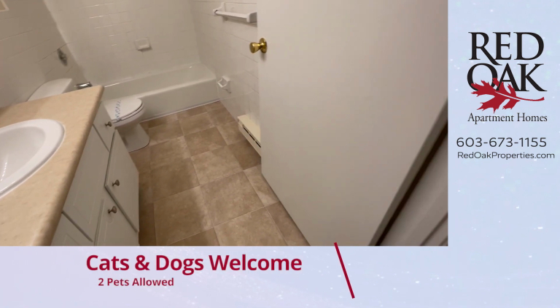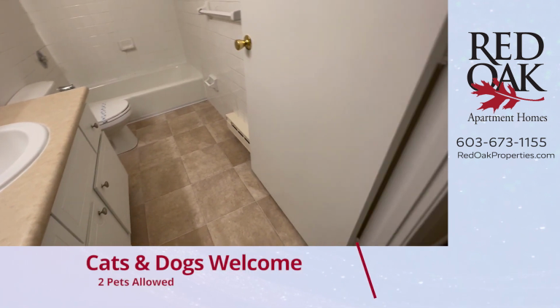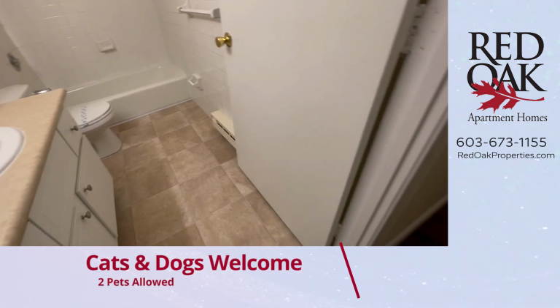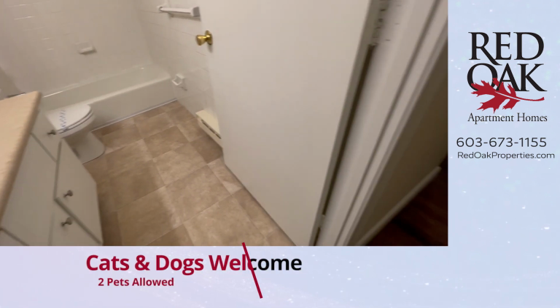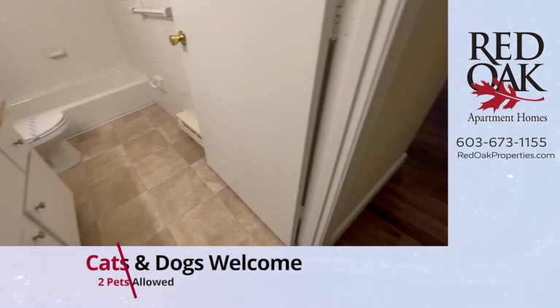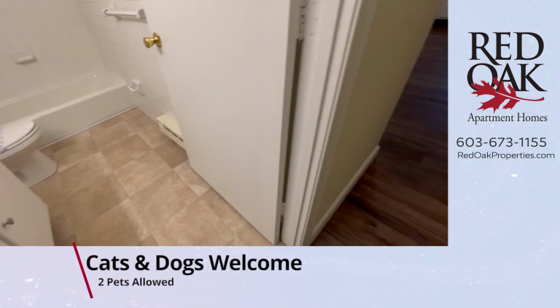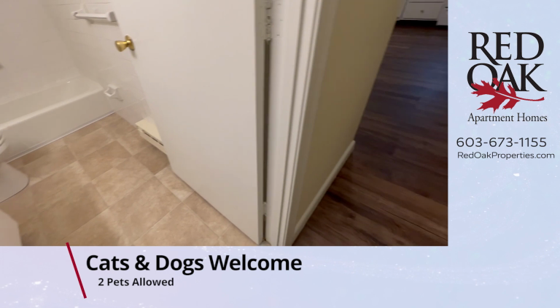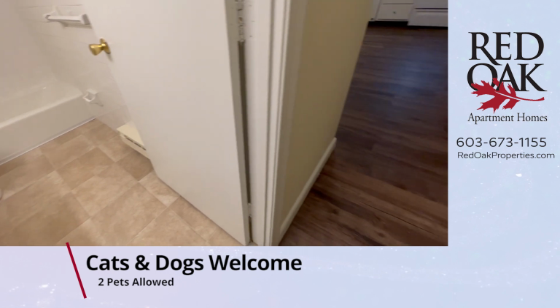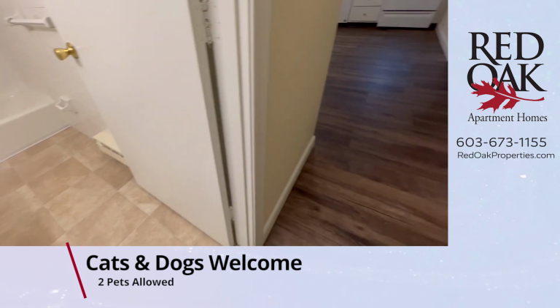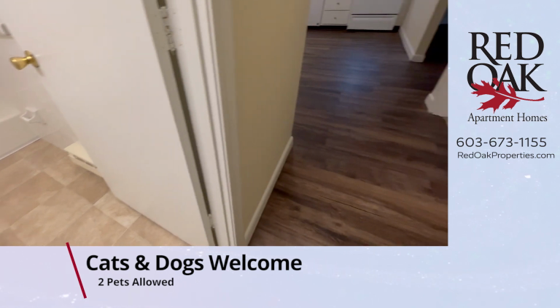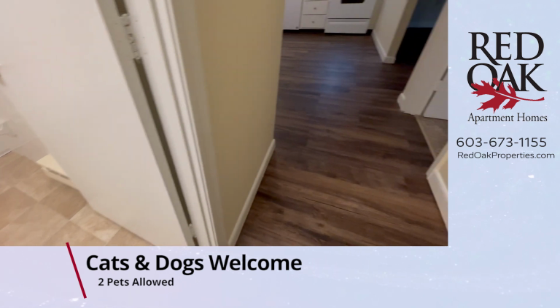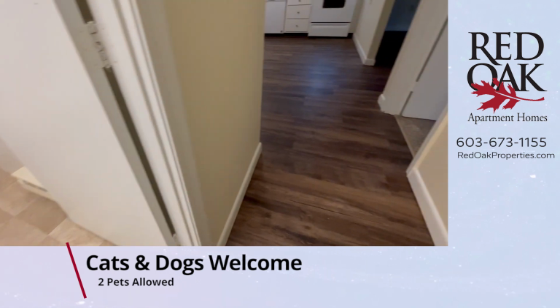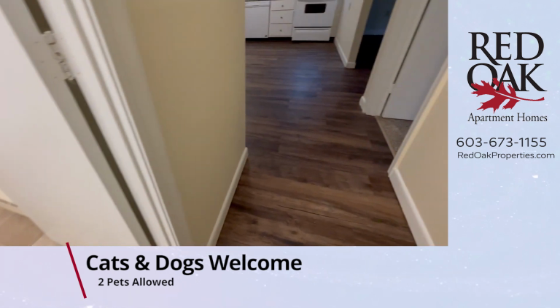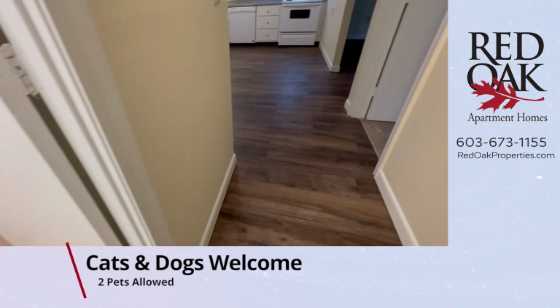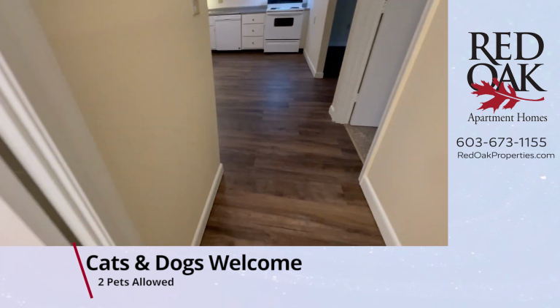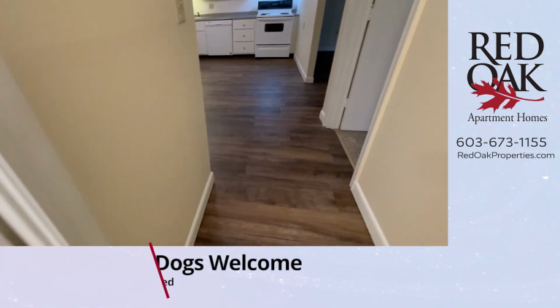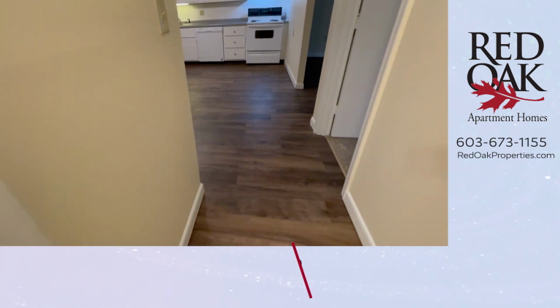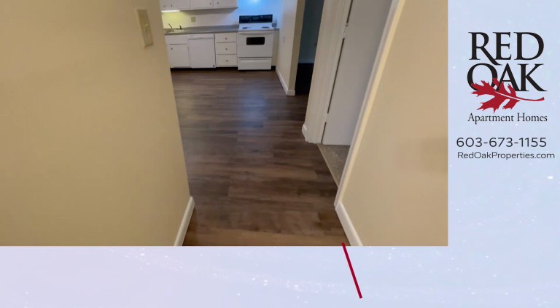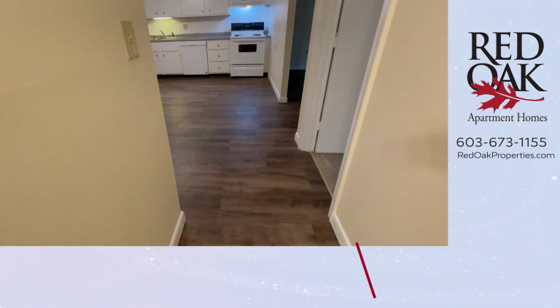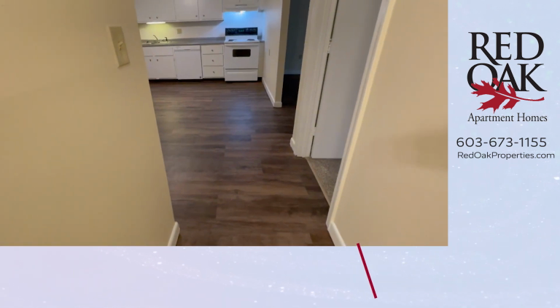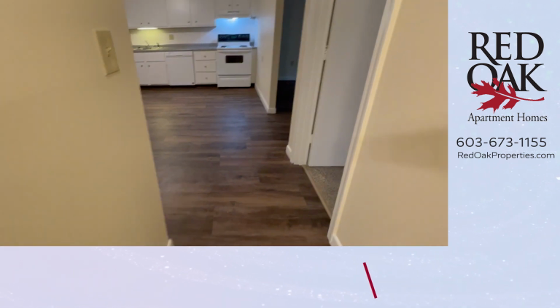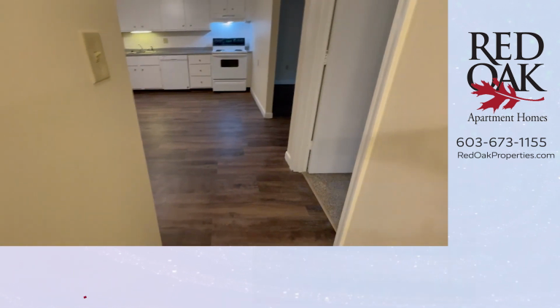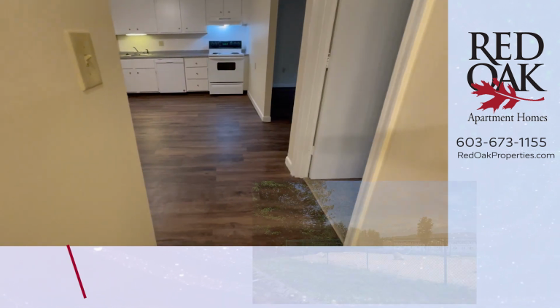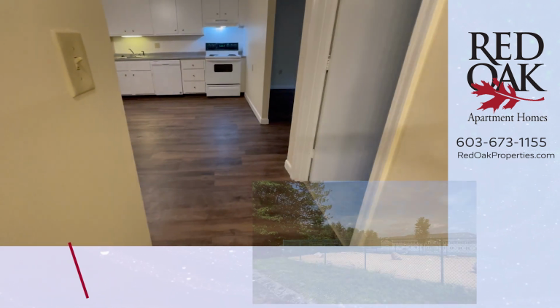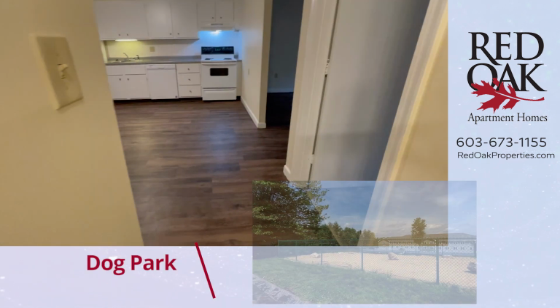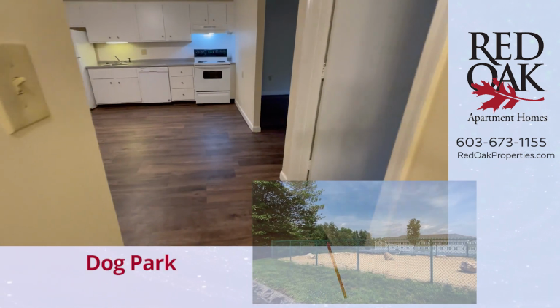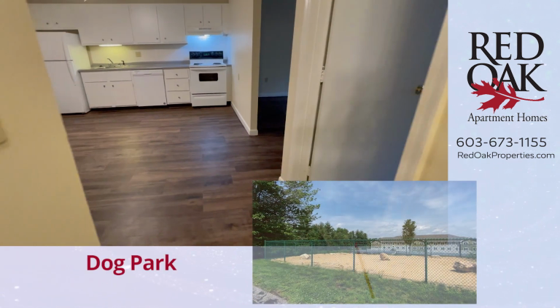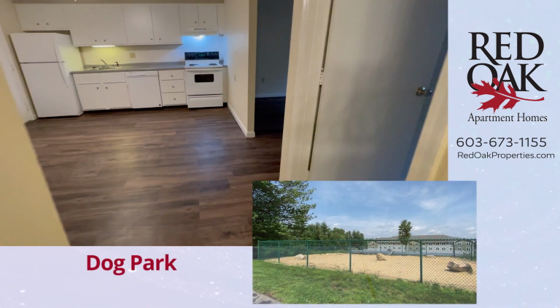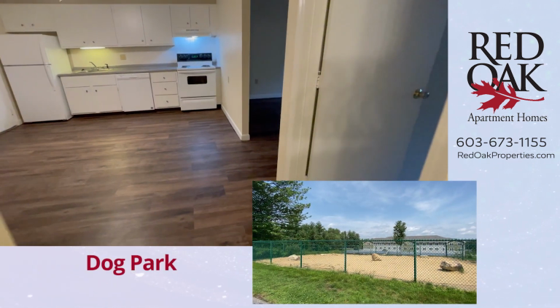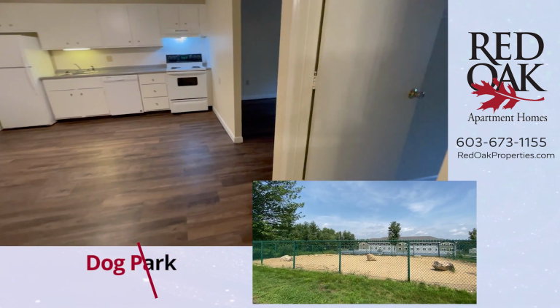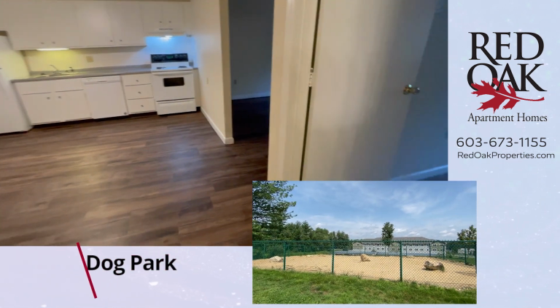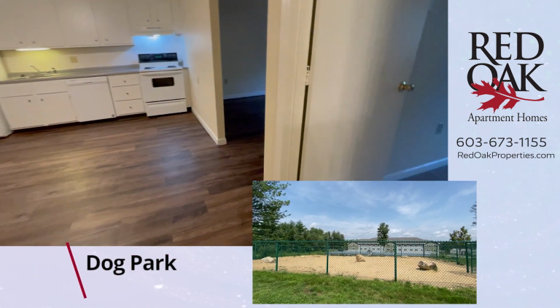We have great amenities here as well. We are cat and dog friendly, and there's a dog park right on site.